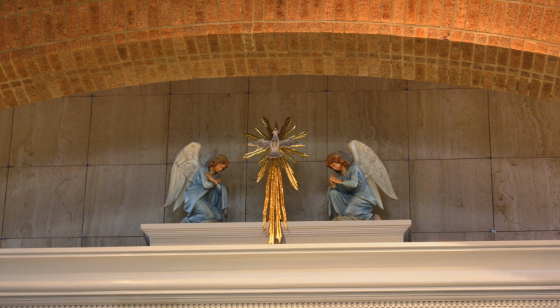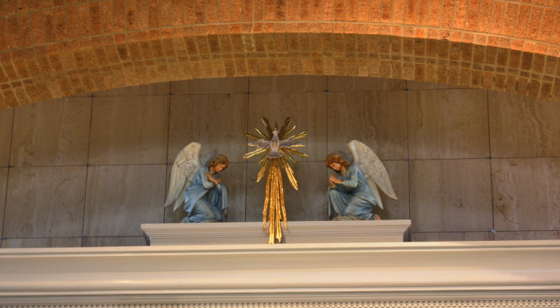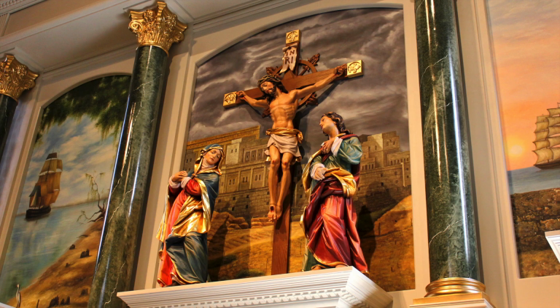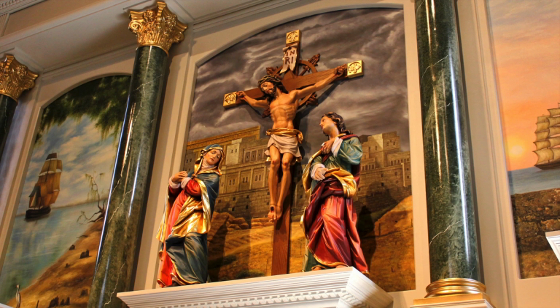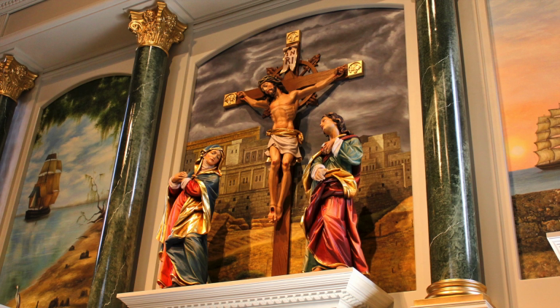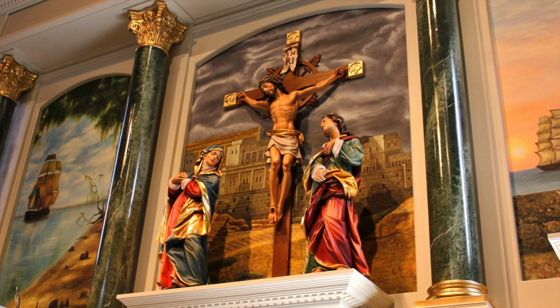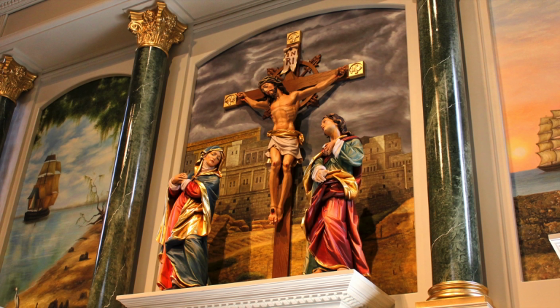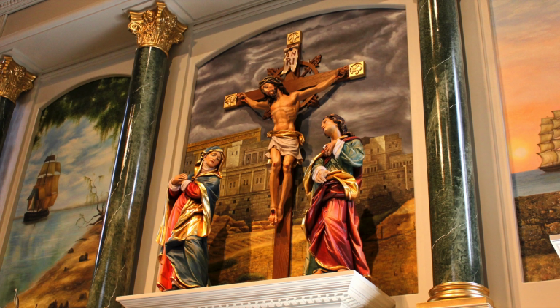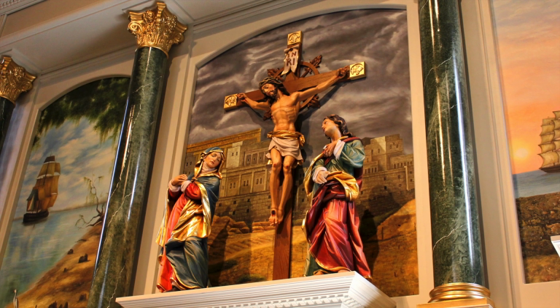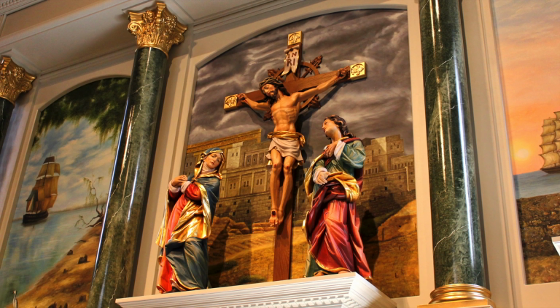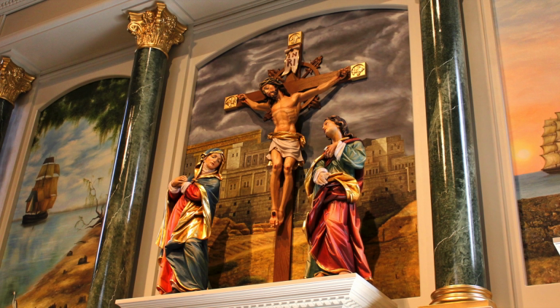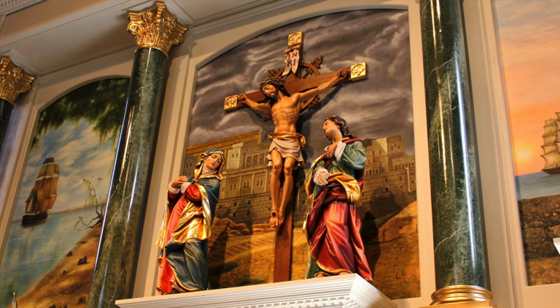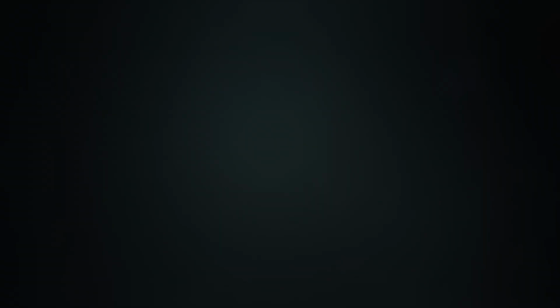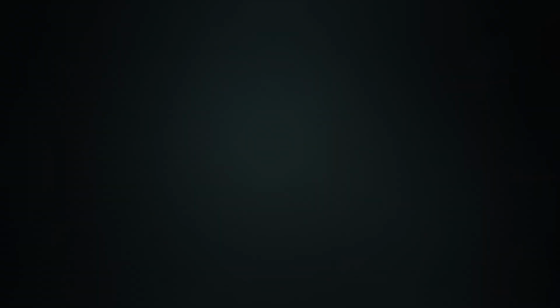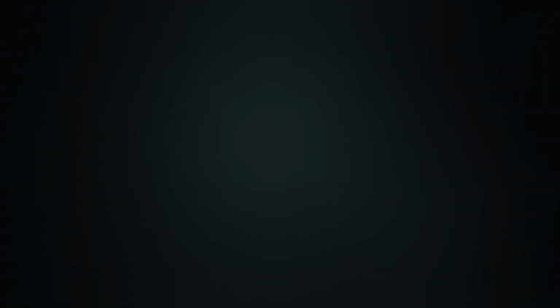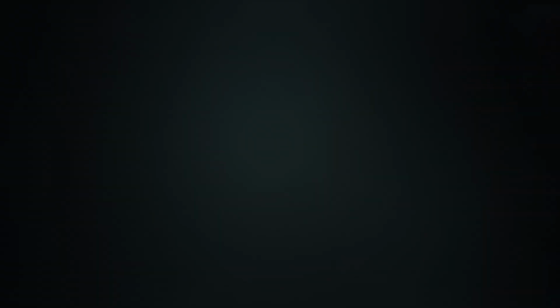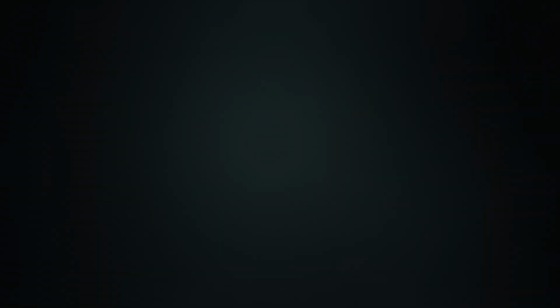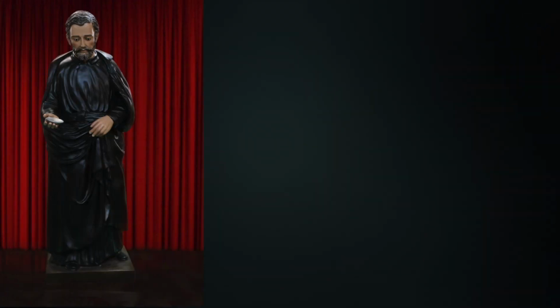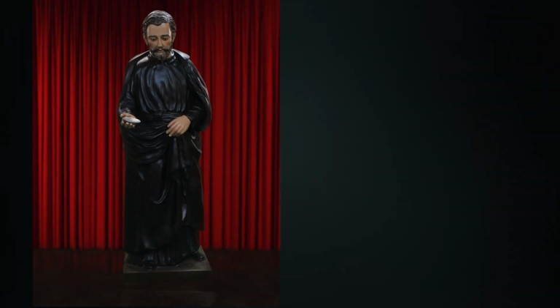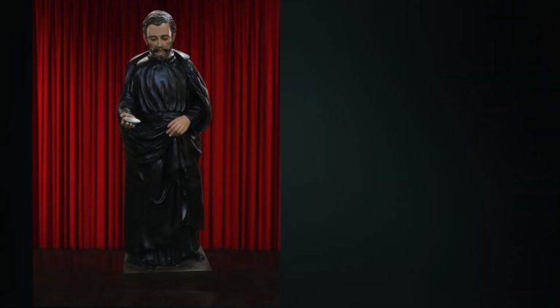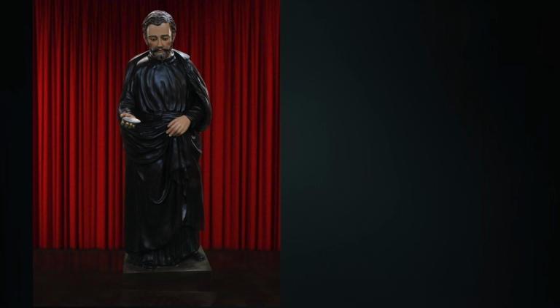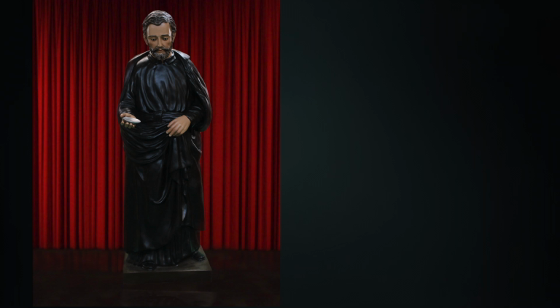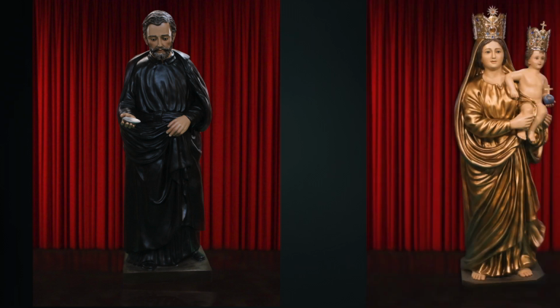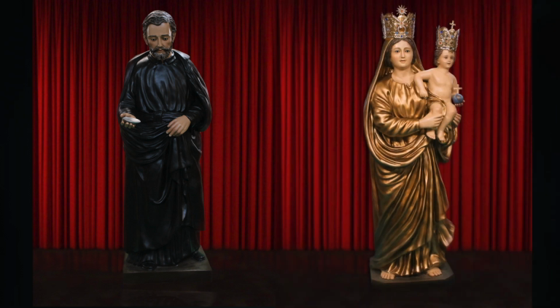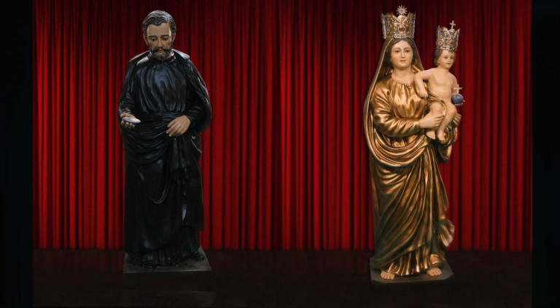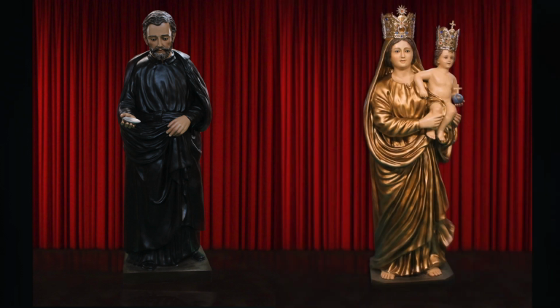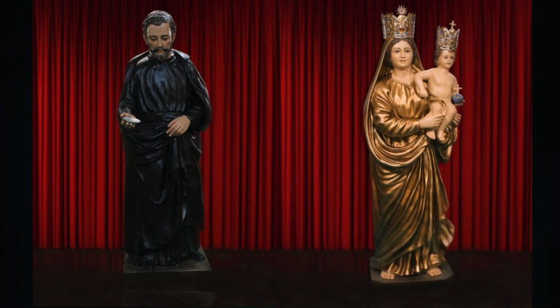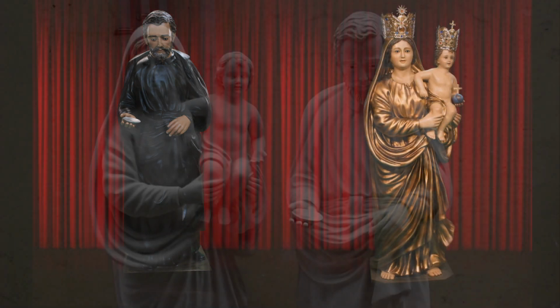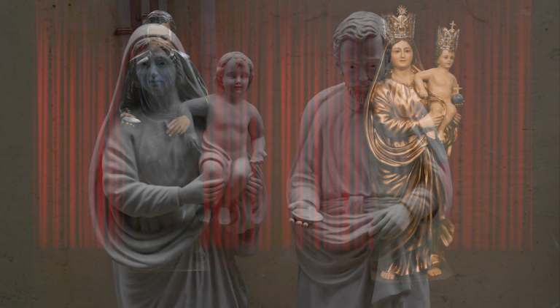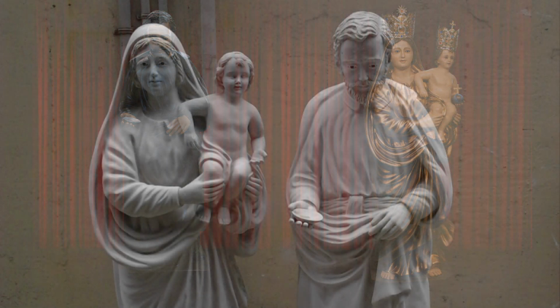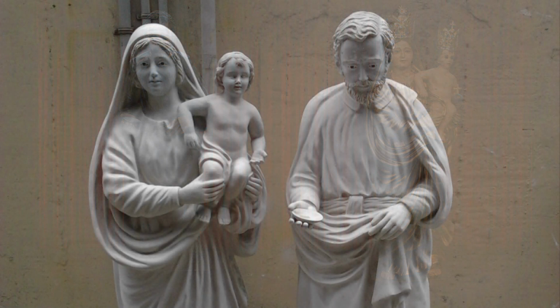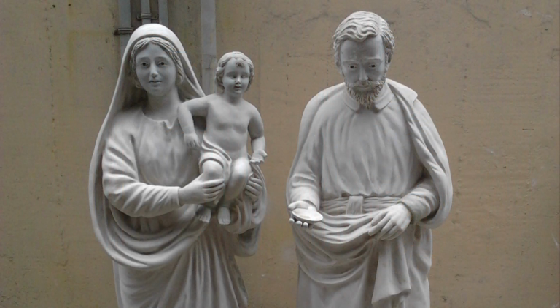In total, 10 statues were needed for this restoration. St. Peter Claver and Our Lady of Prompt Succor were designed and built from scratch.